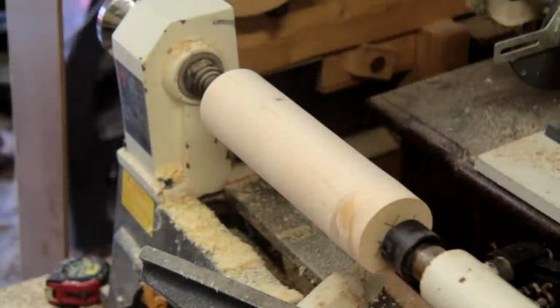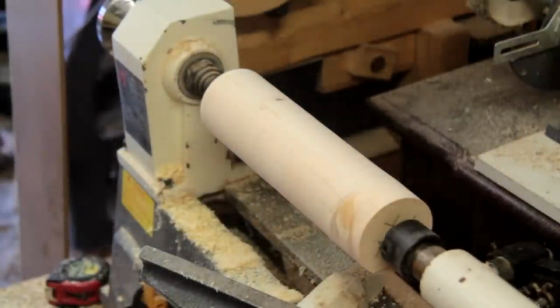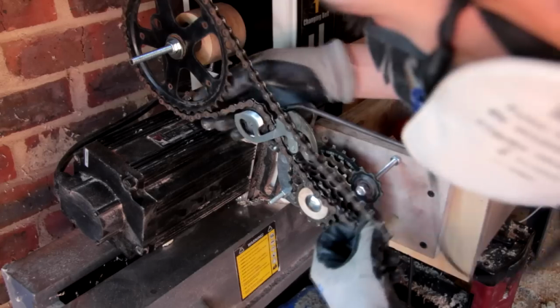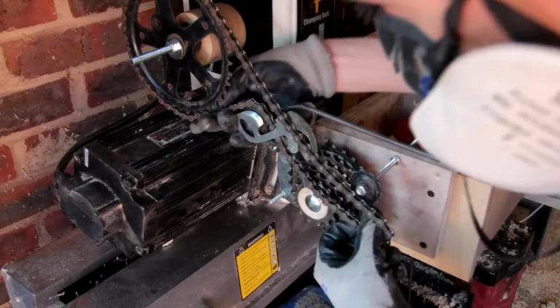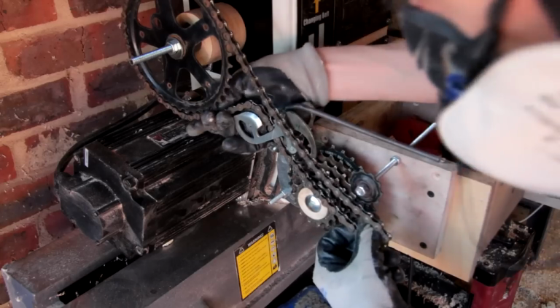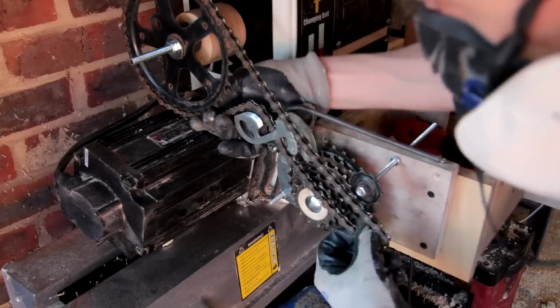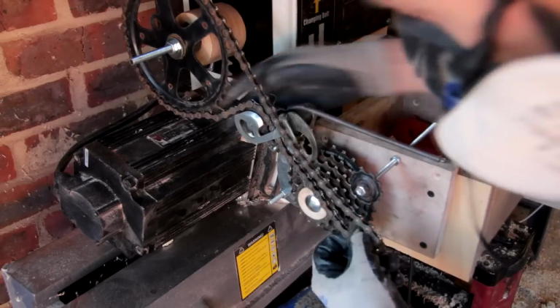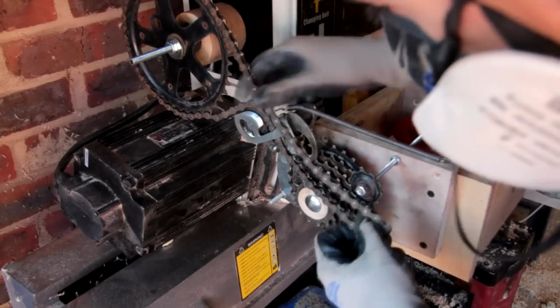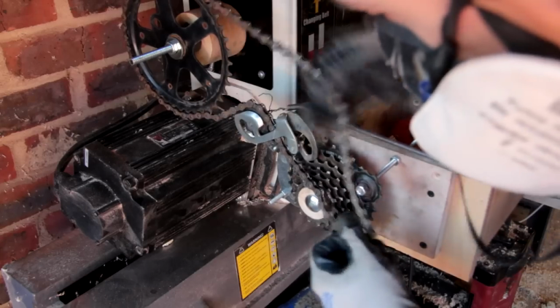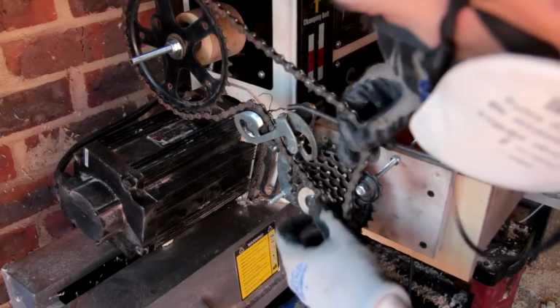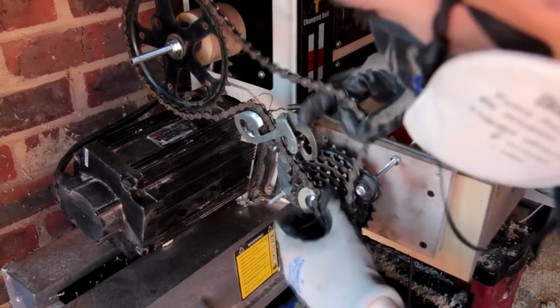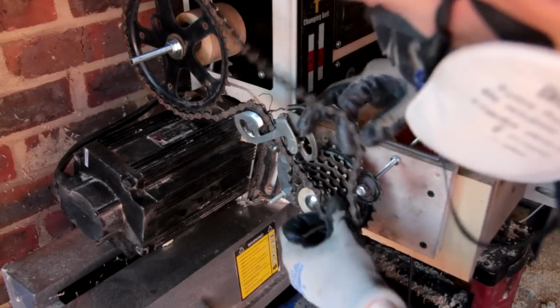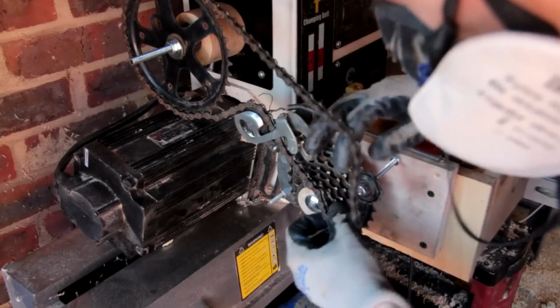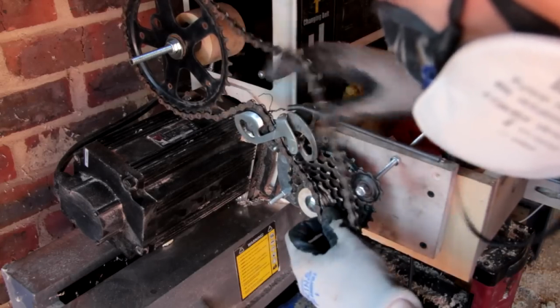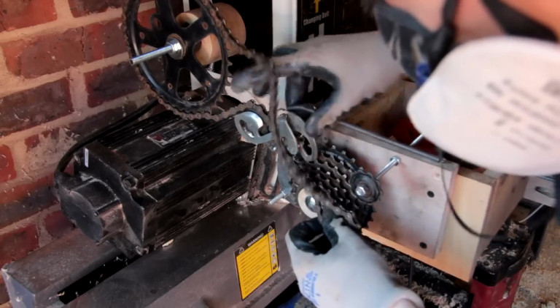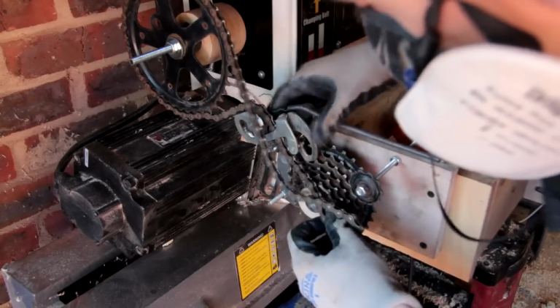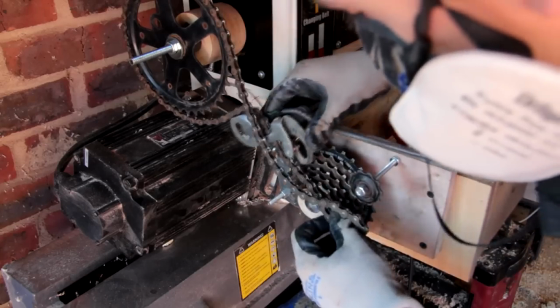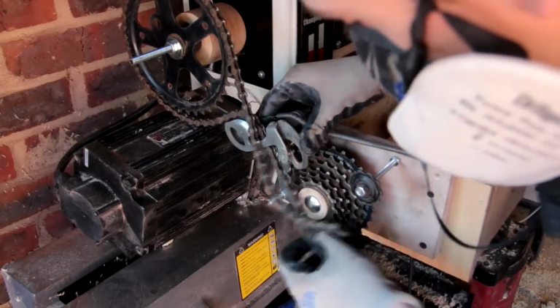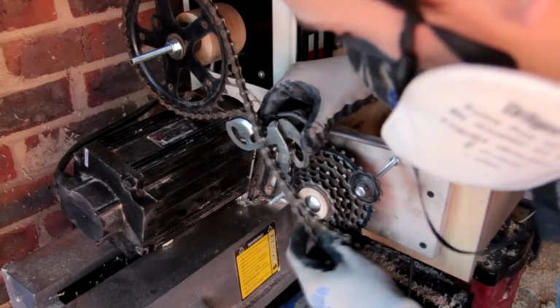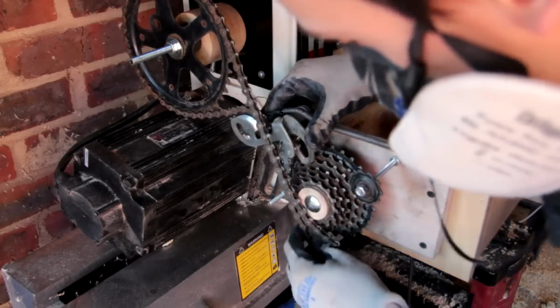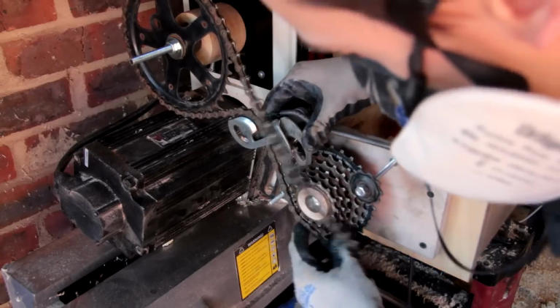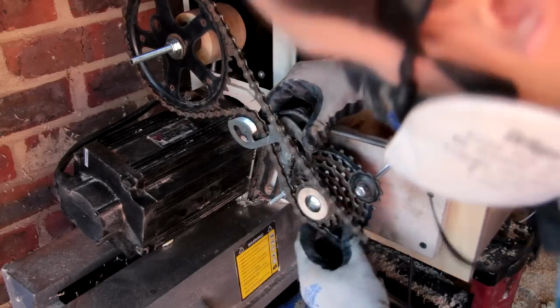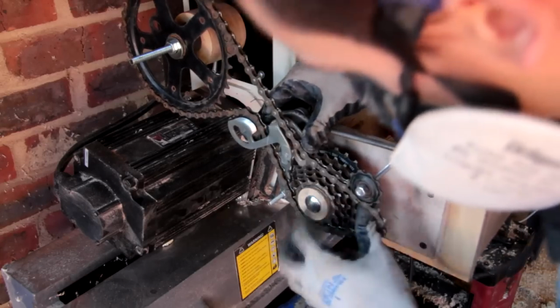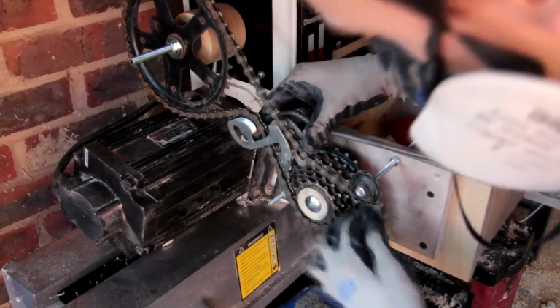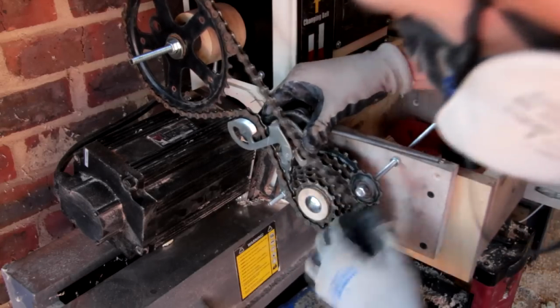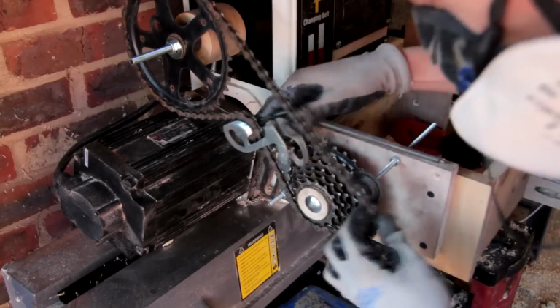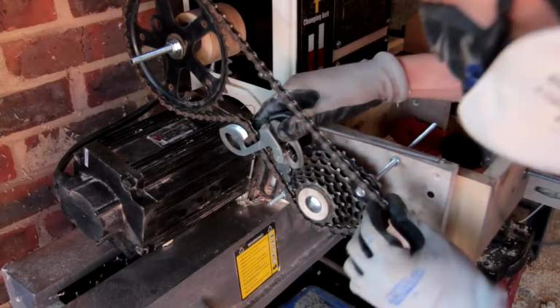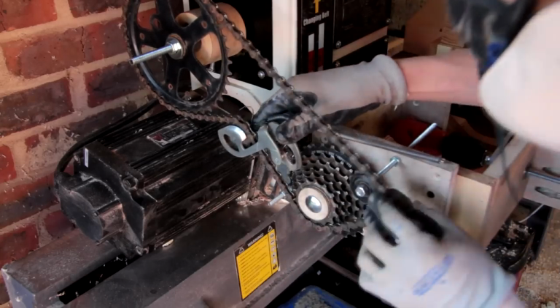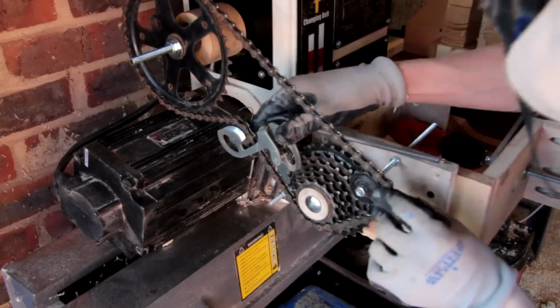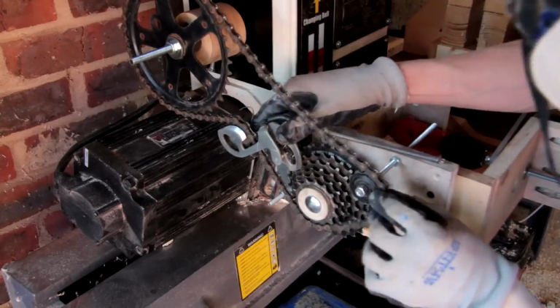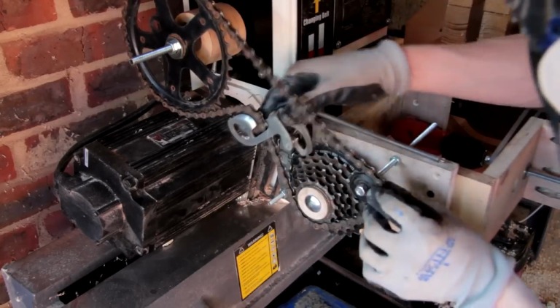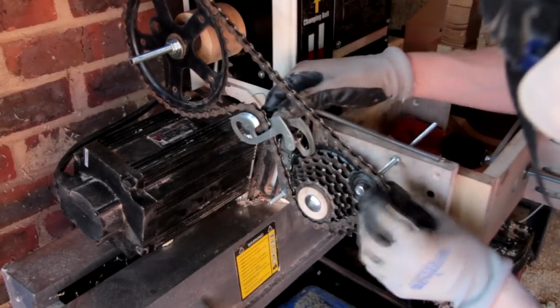I've decided to move down to one of the smaller sprockets to give me a bit more linear movement for each rotation.